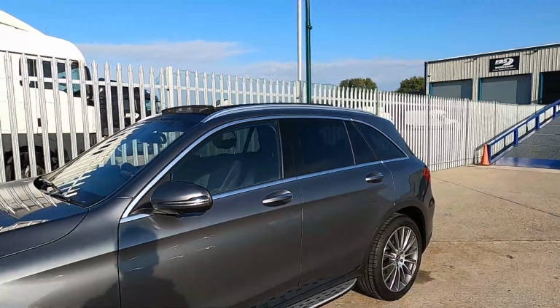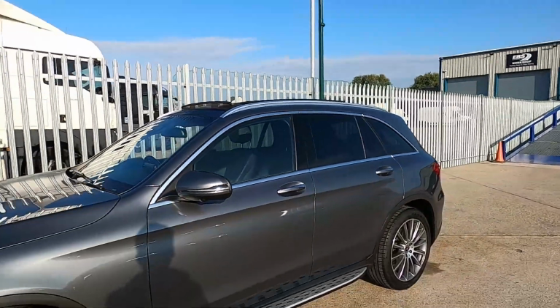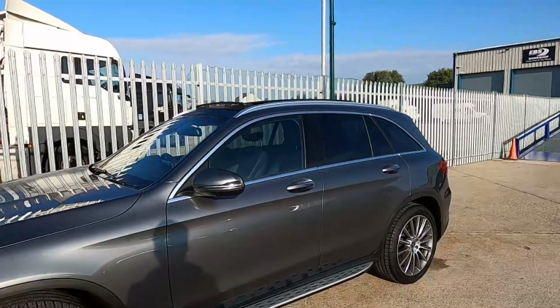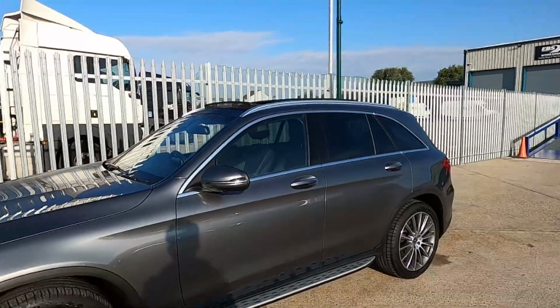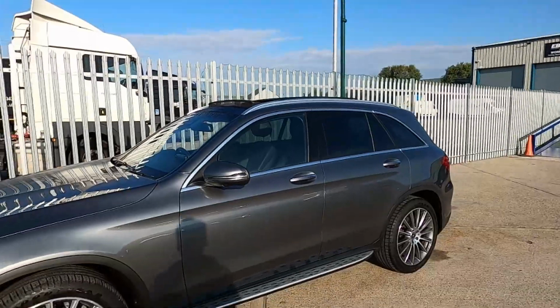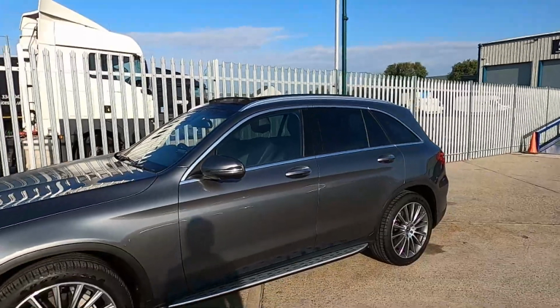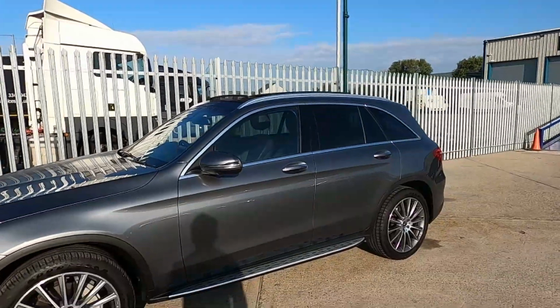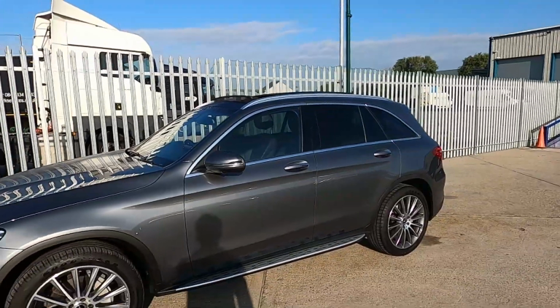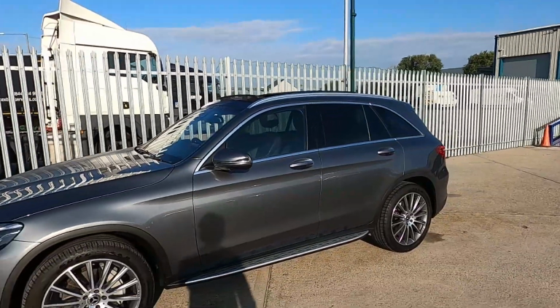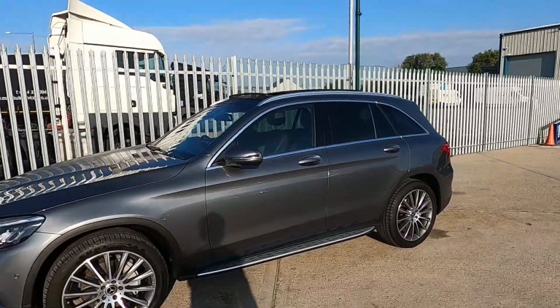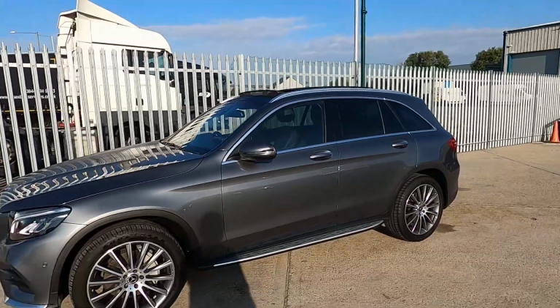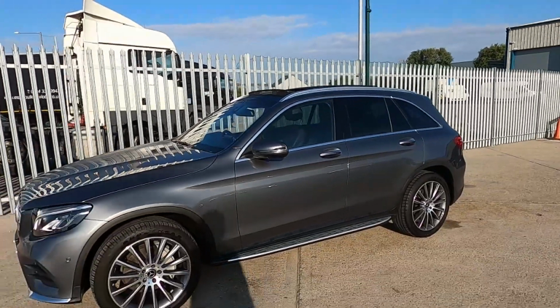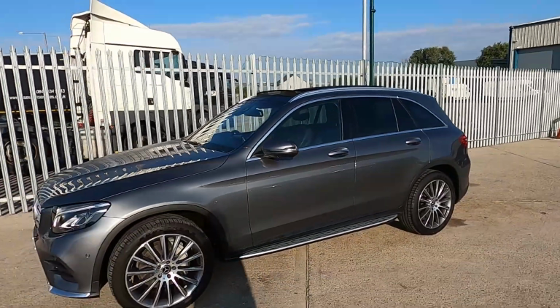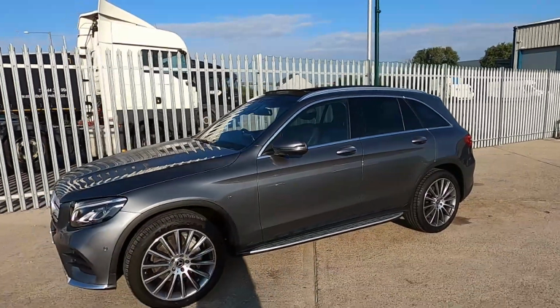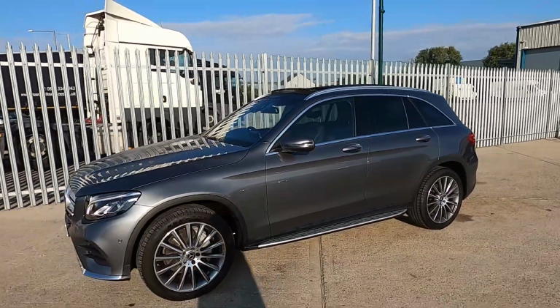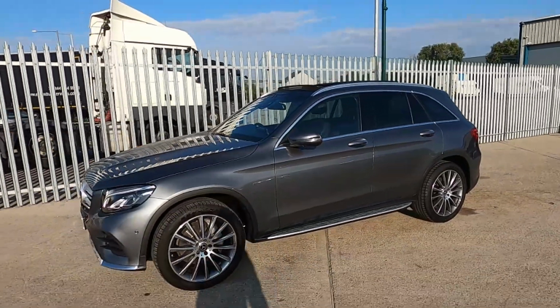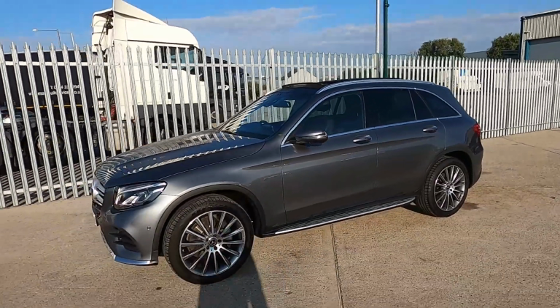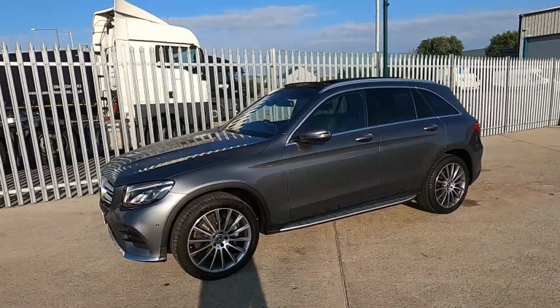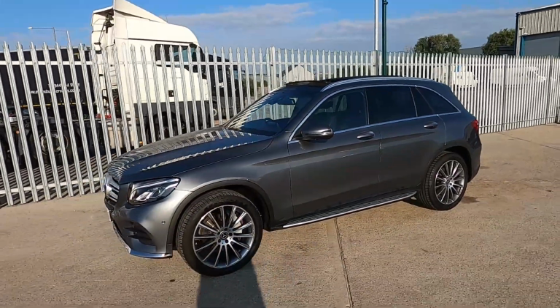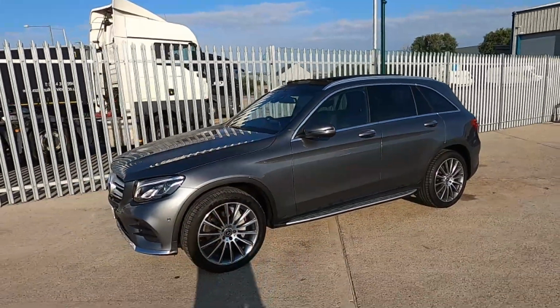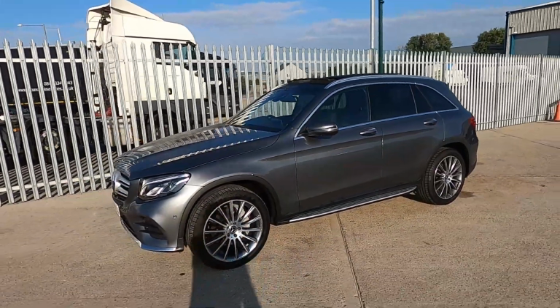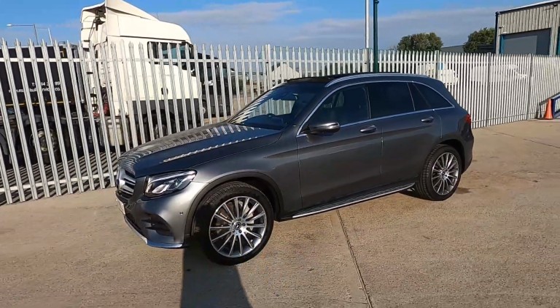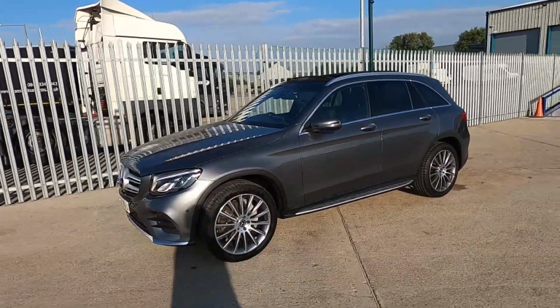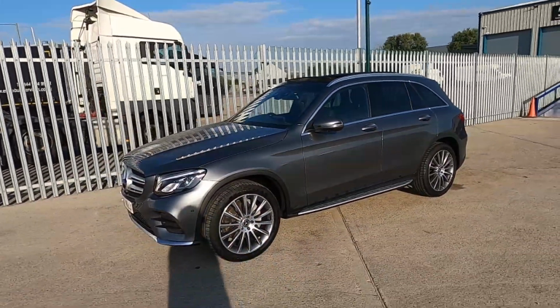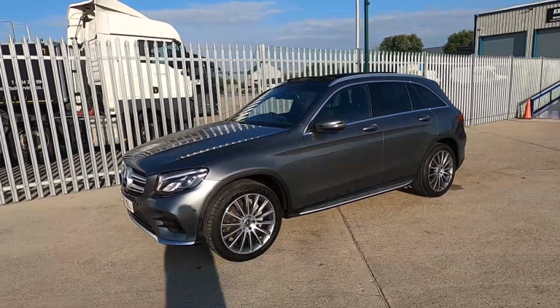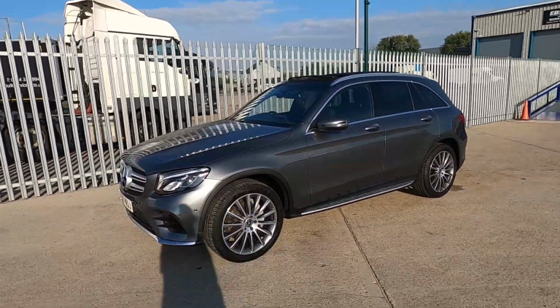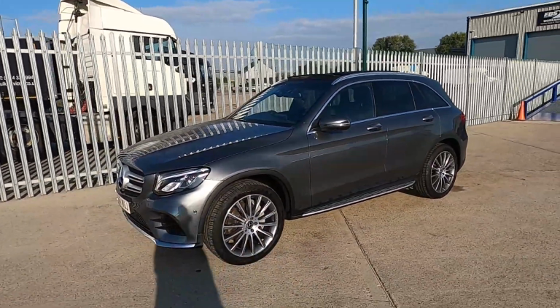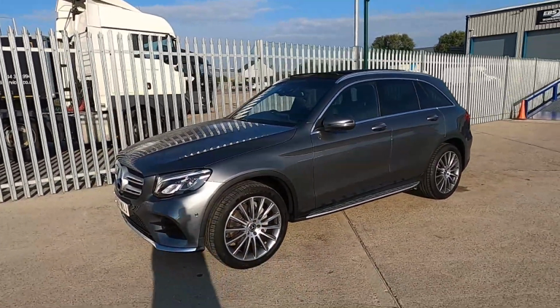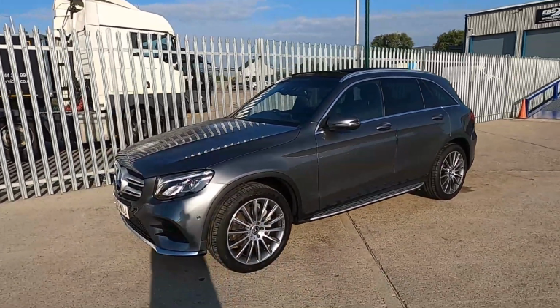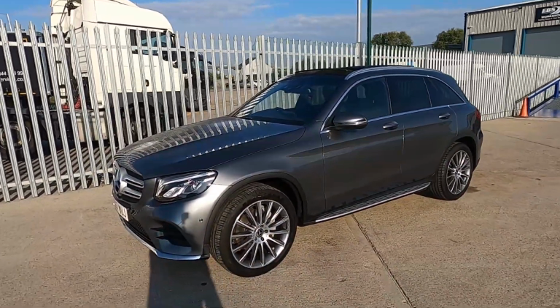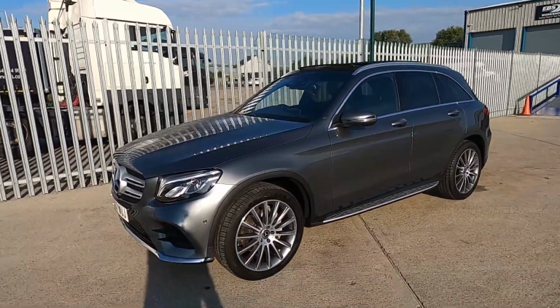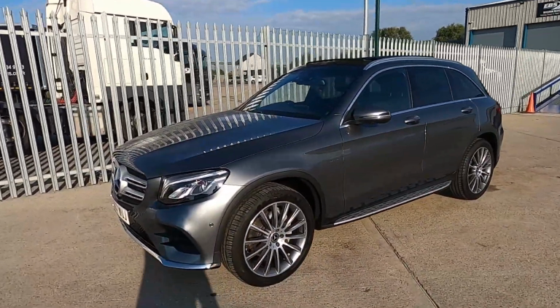This car has a 360 bird's eye view camera which I will show you later on in the drive video.